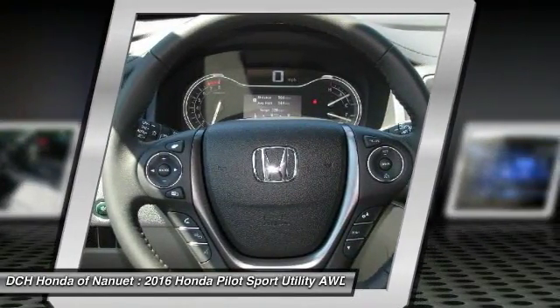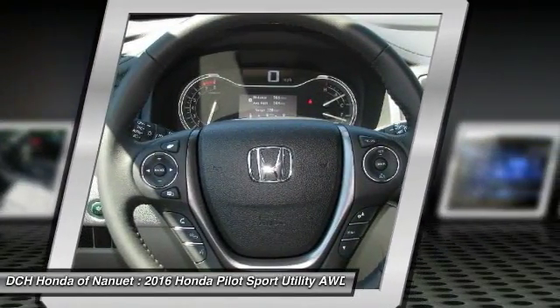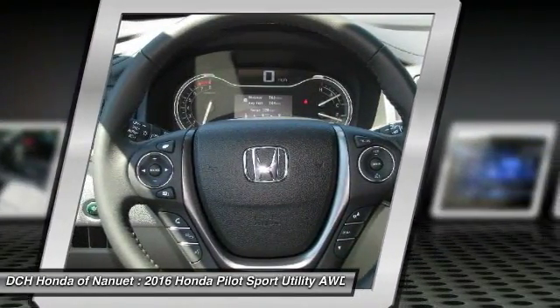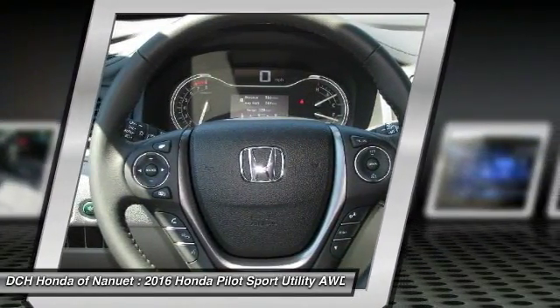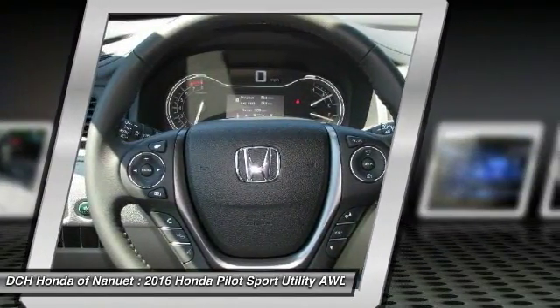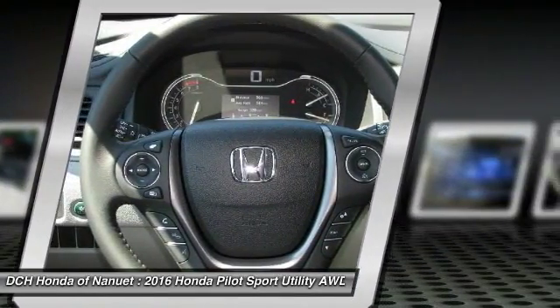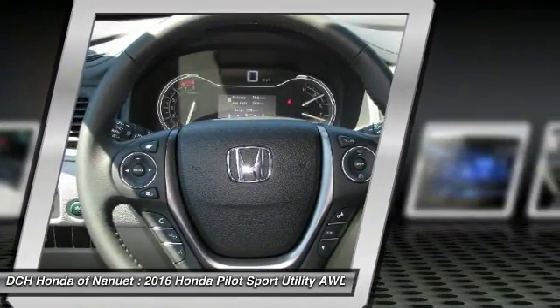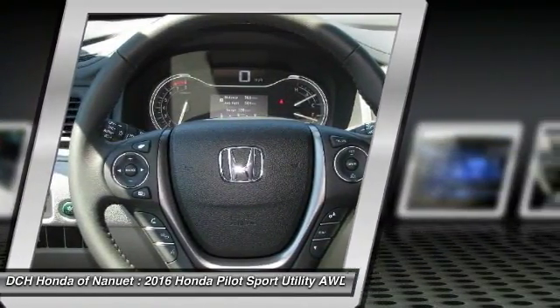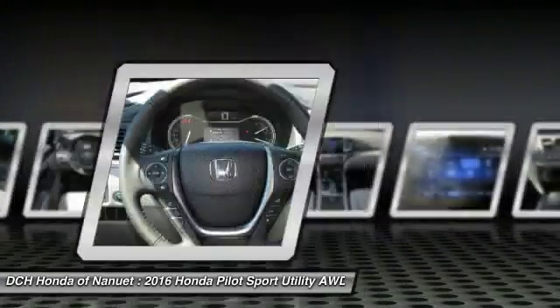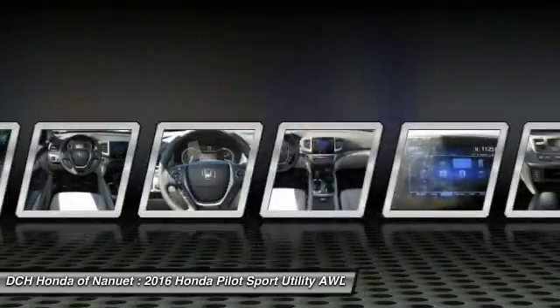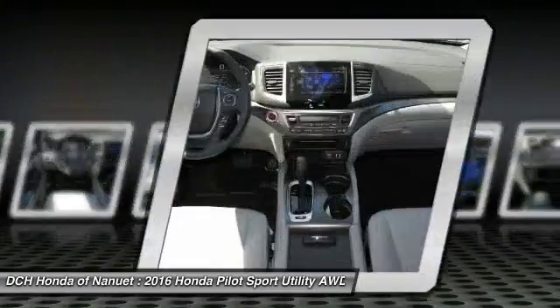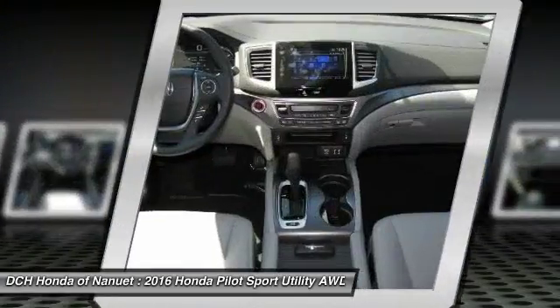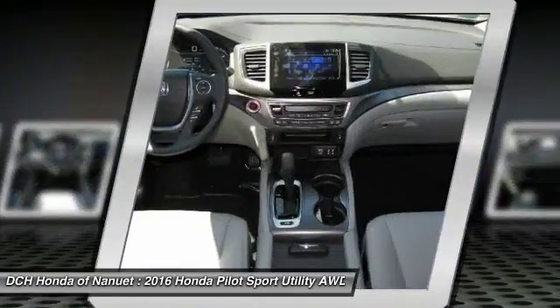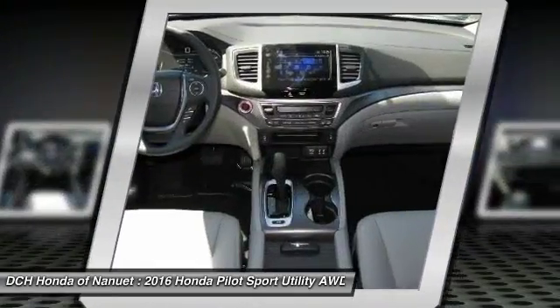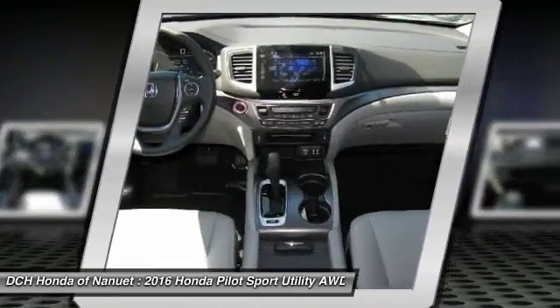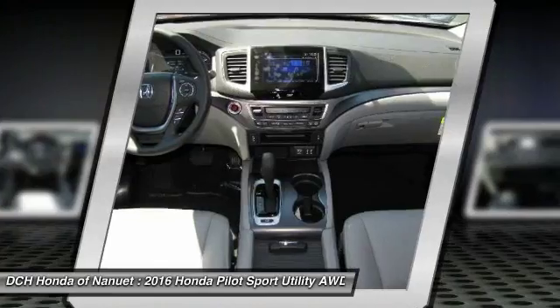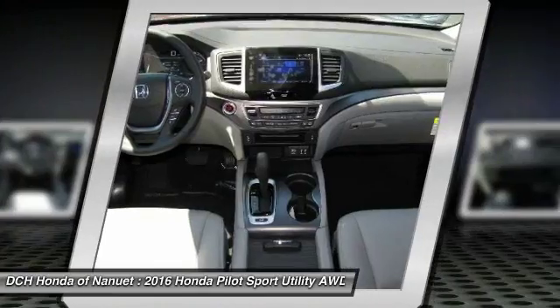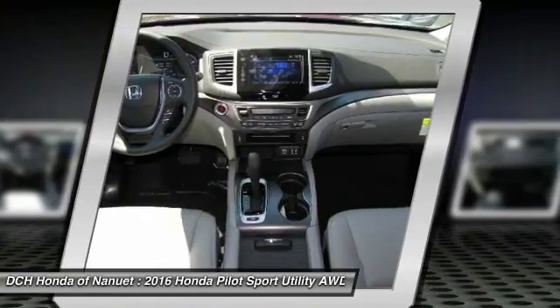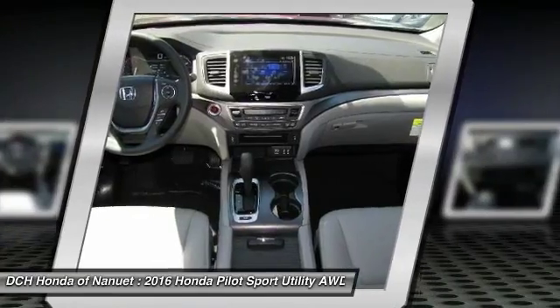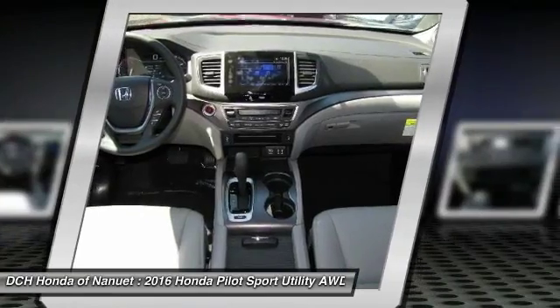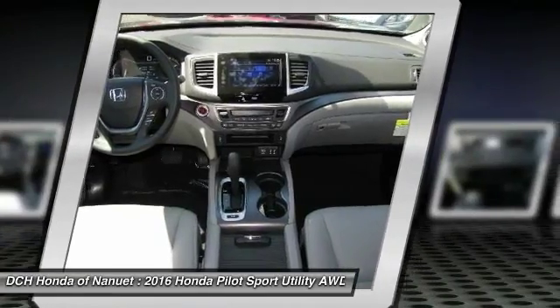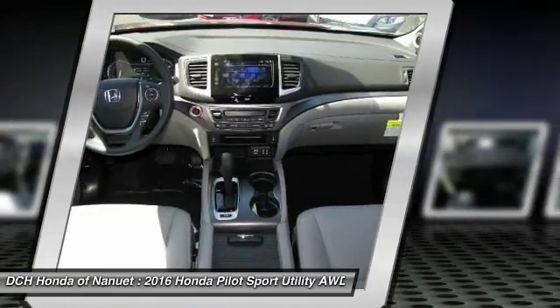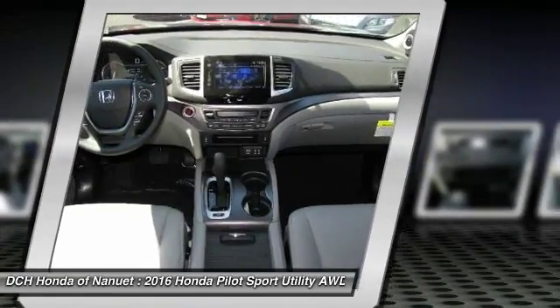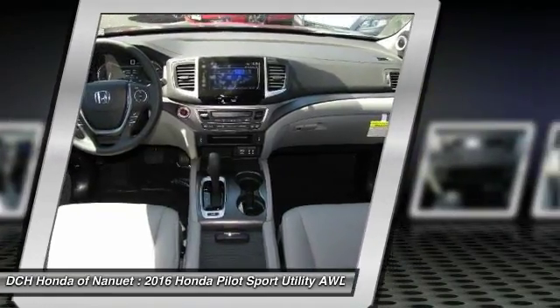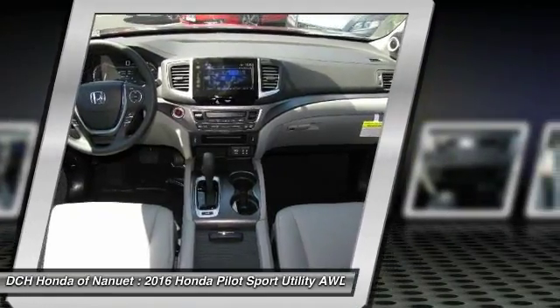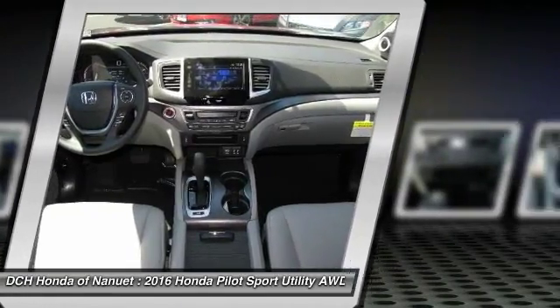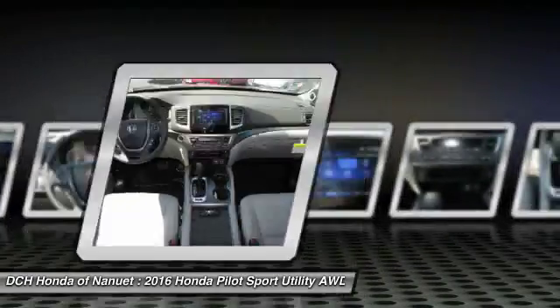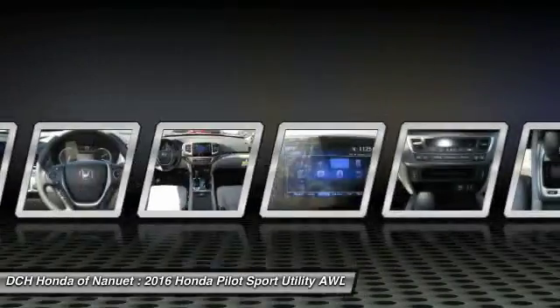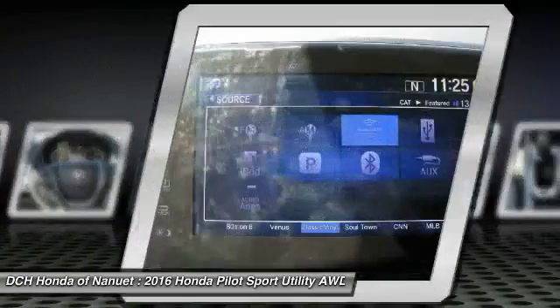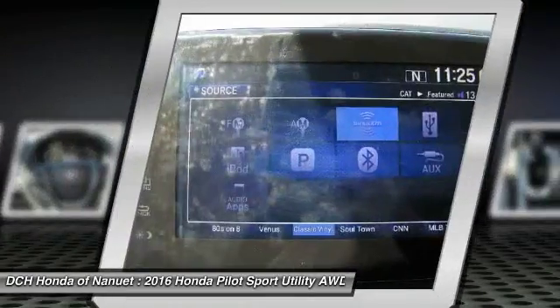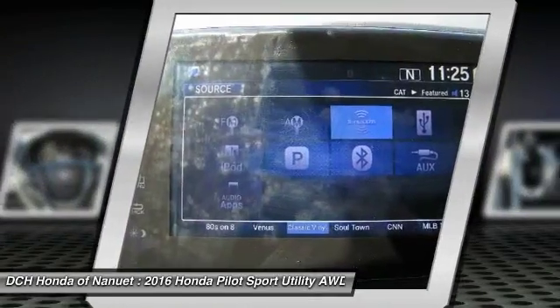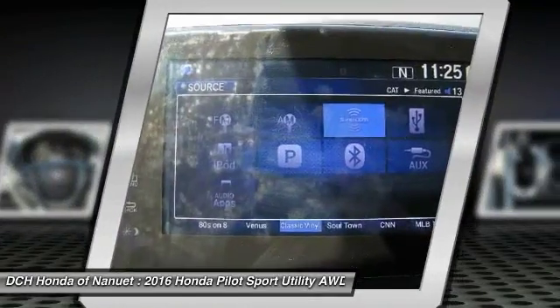Moonroof. Leather-wrapped steering wheel. Bluetooth. Adjustable steering wheel.